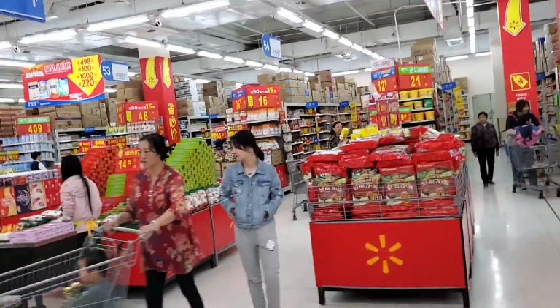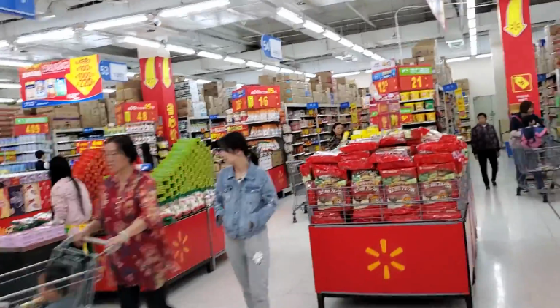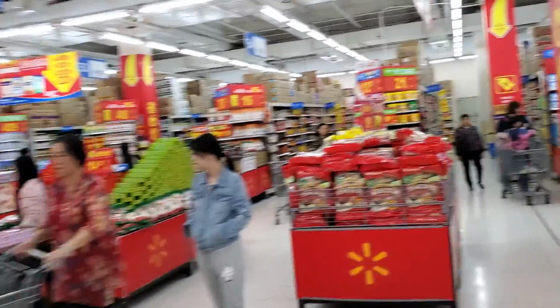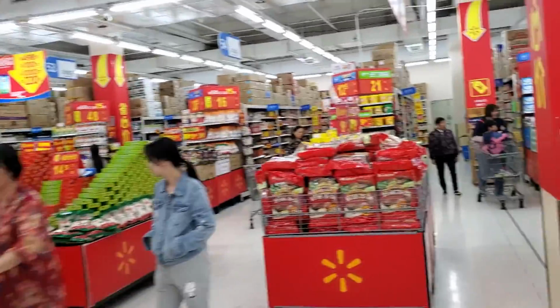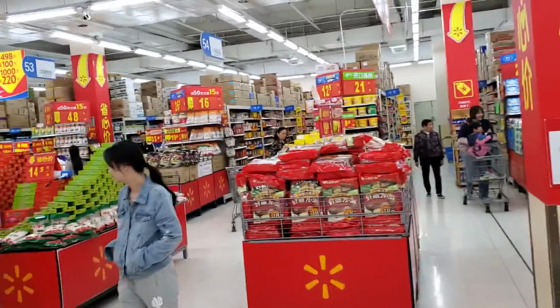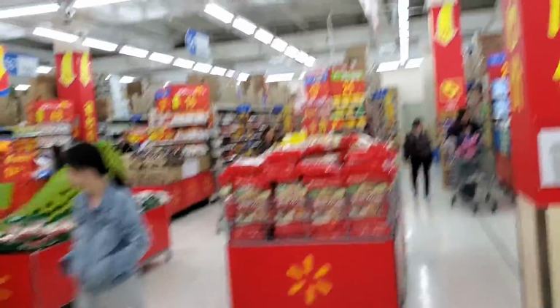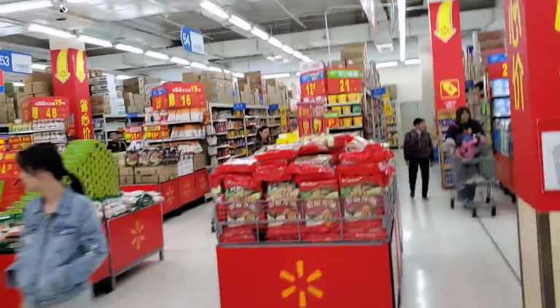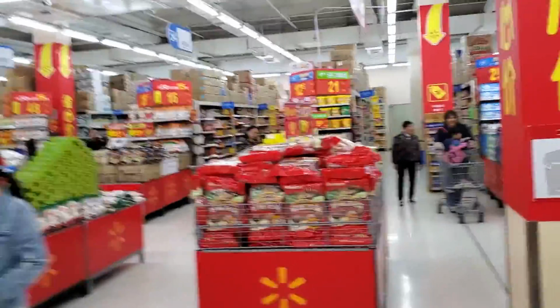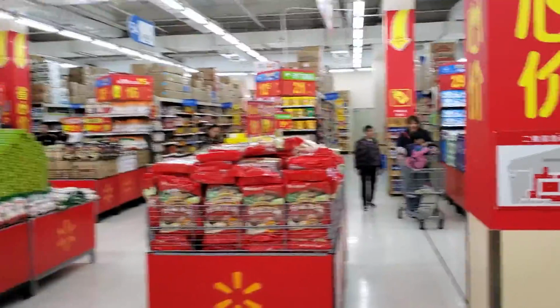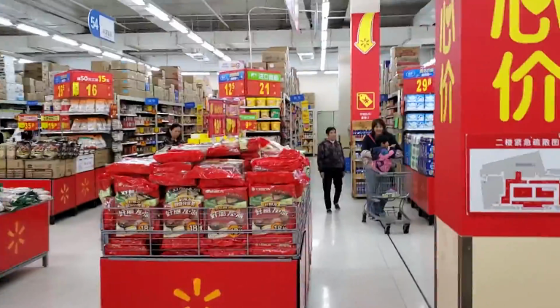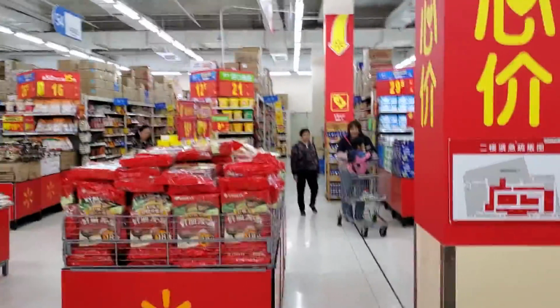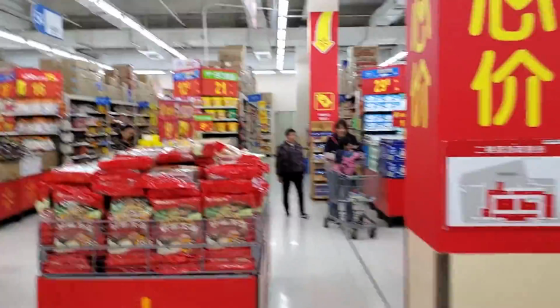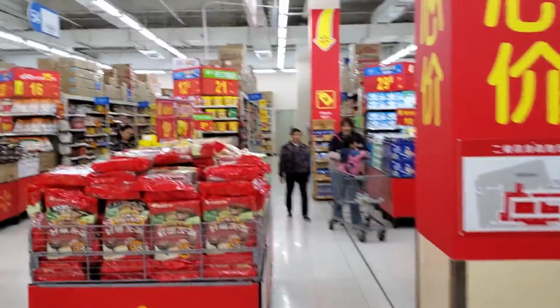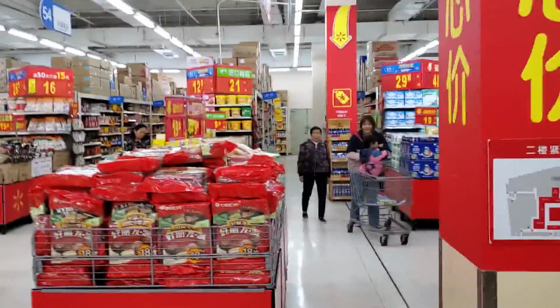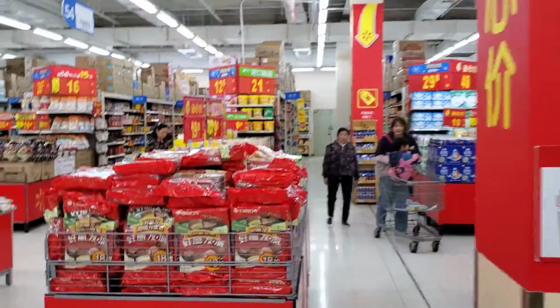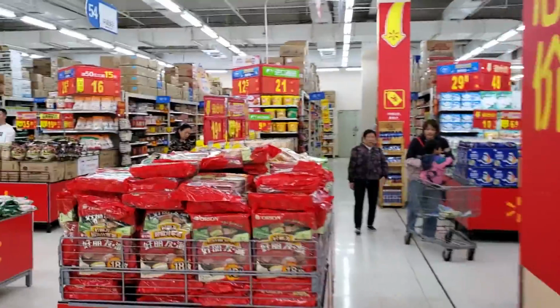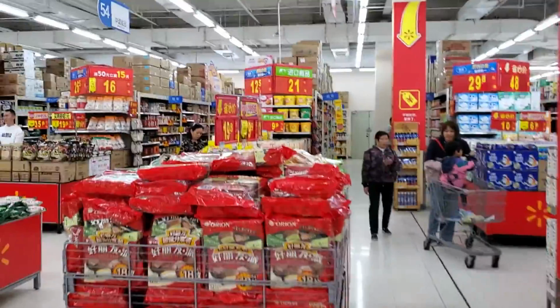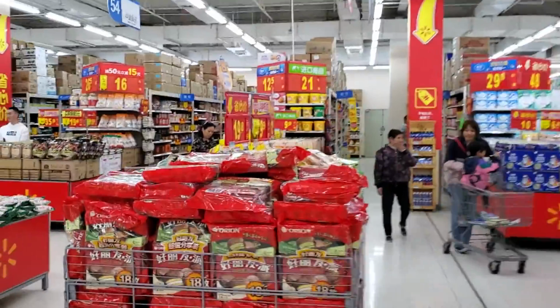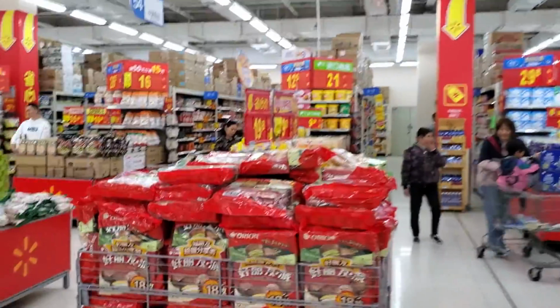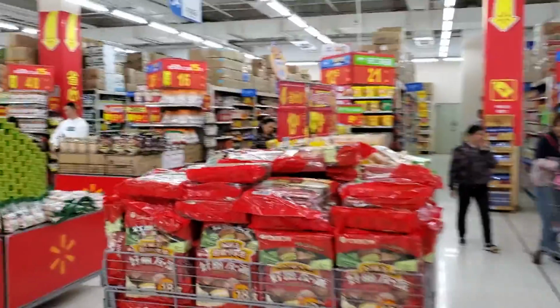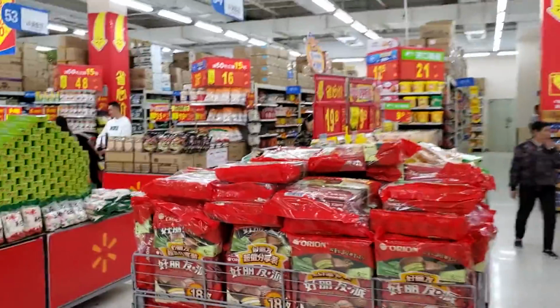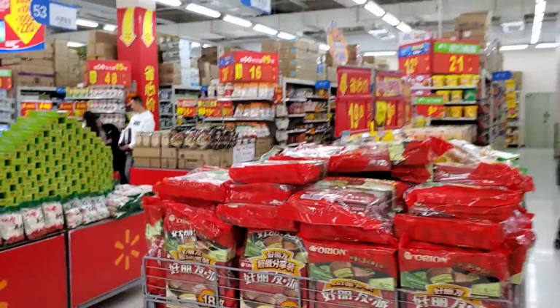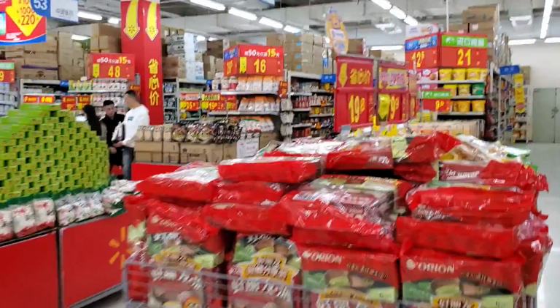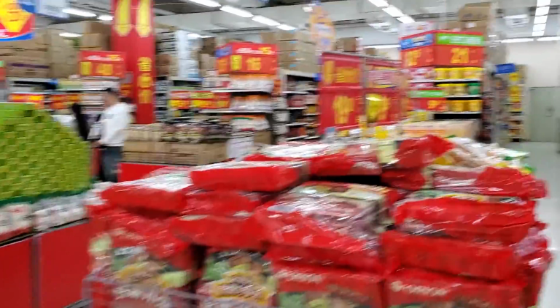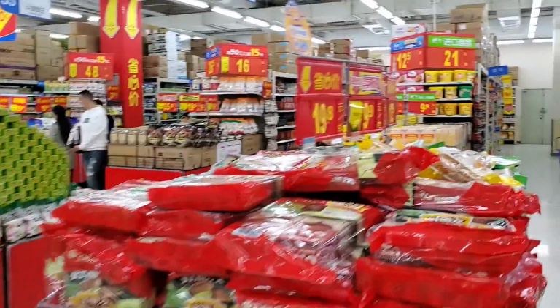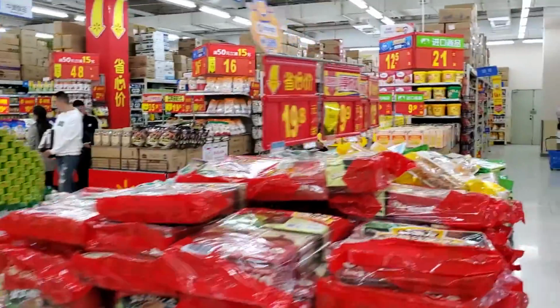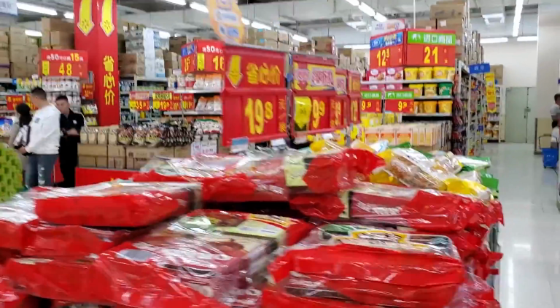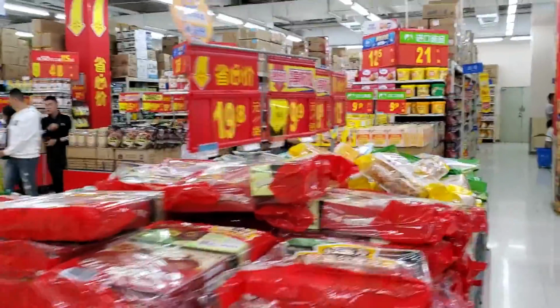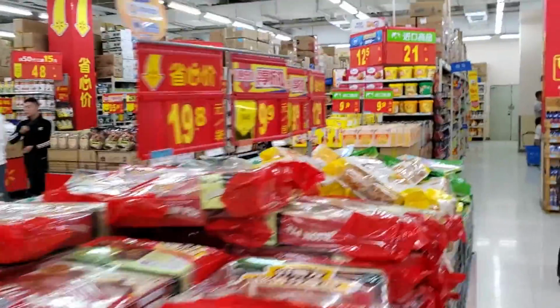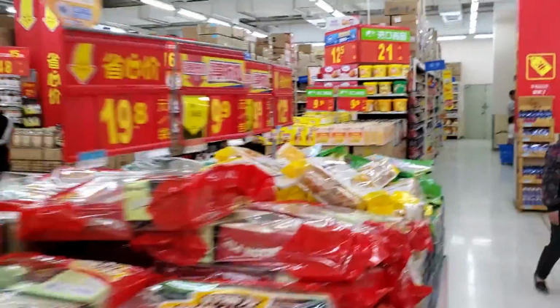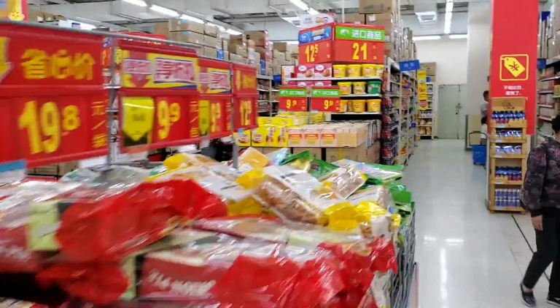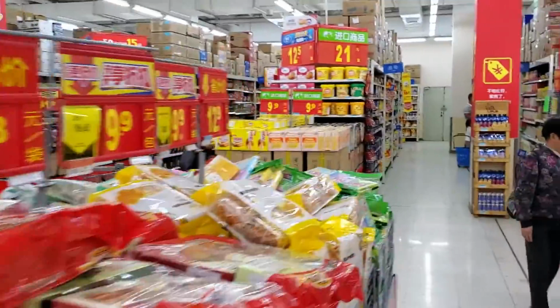I think this is the smaller of the Walmarts. There are four locations in Kunming, China.